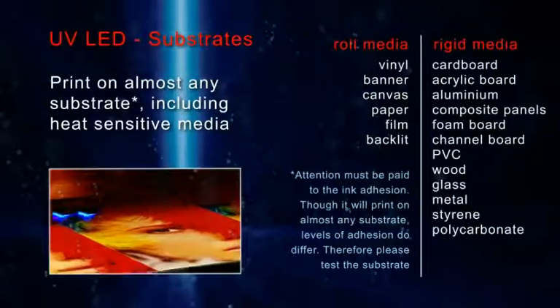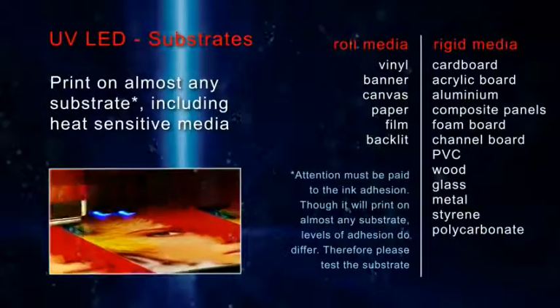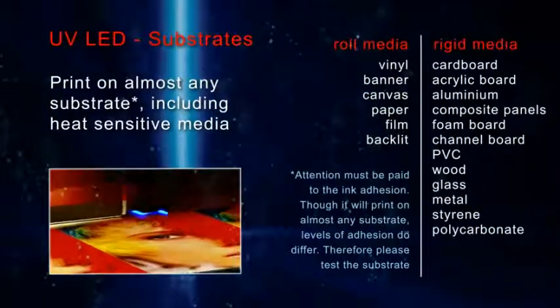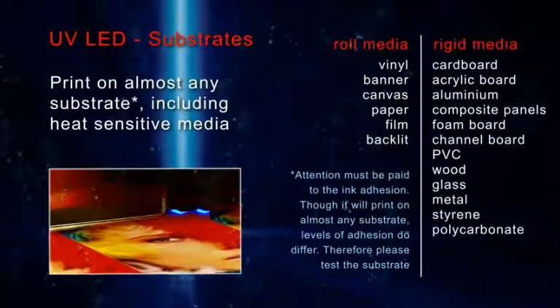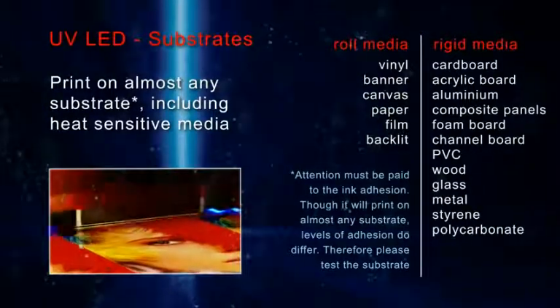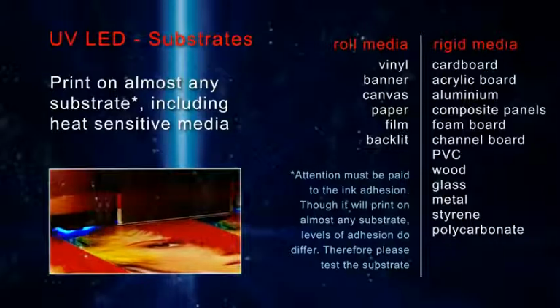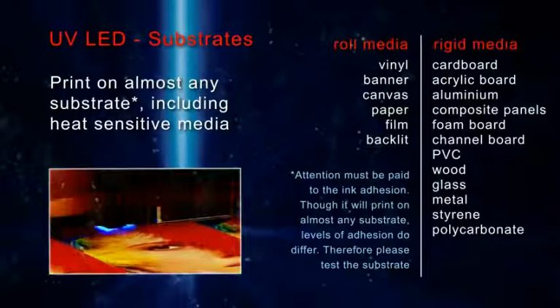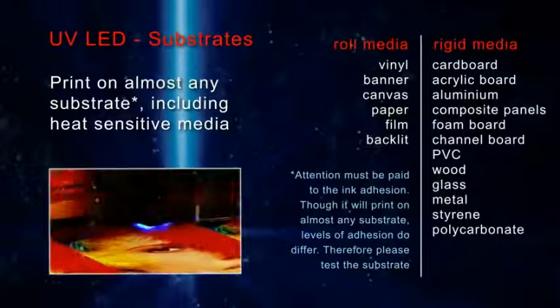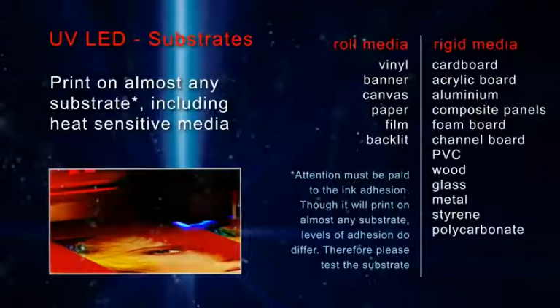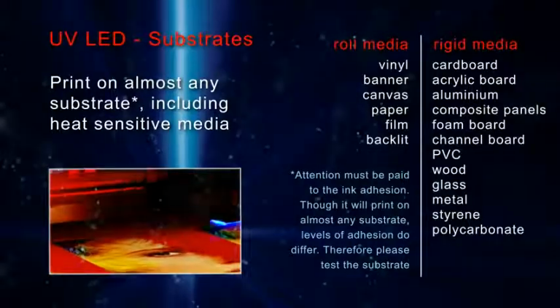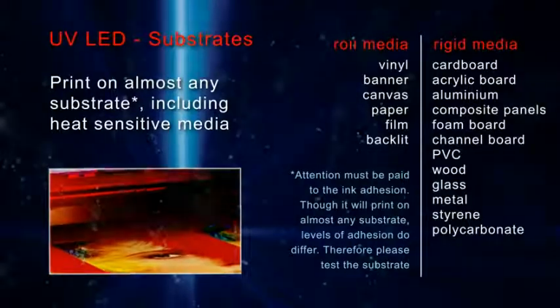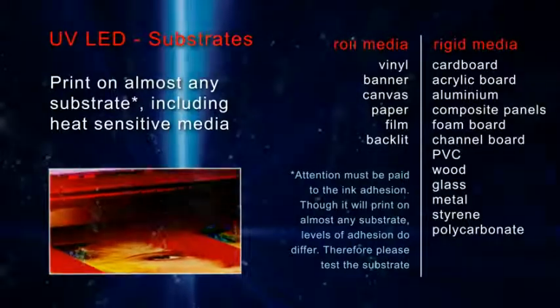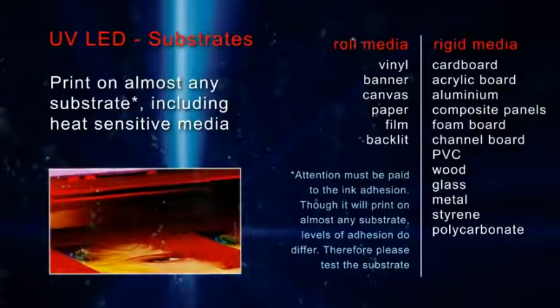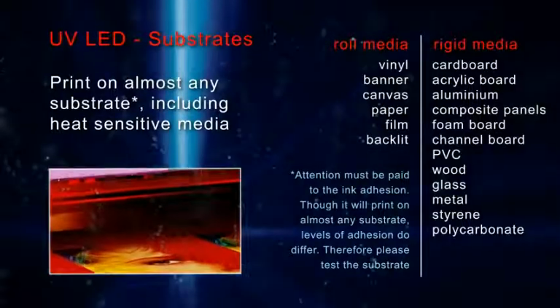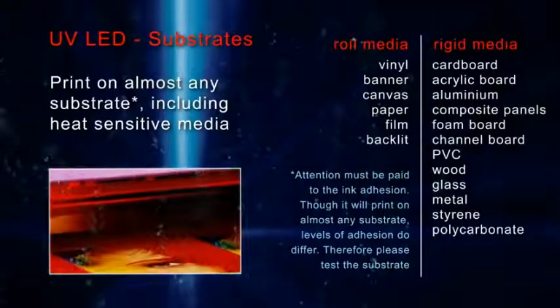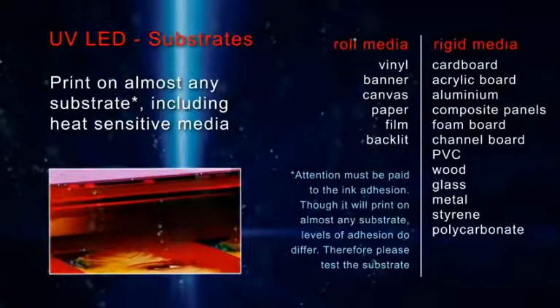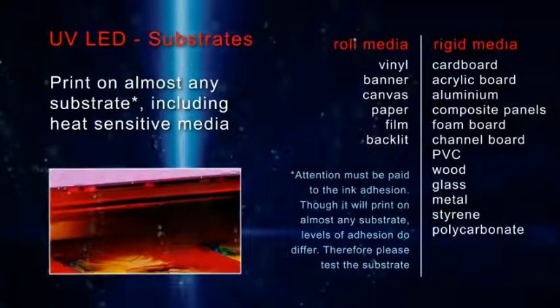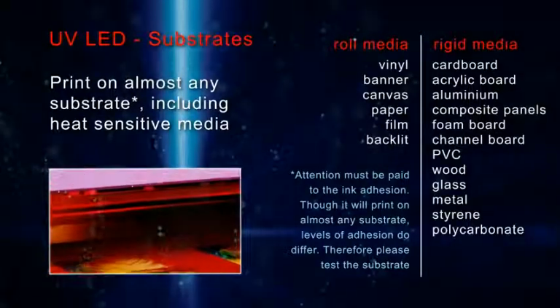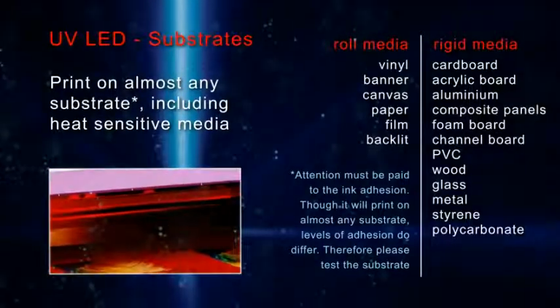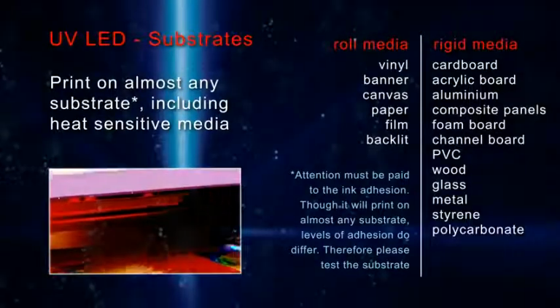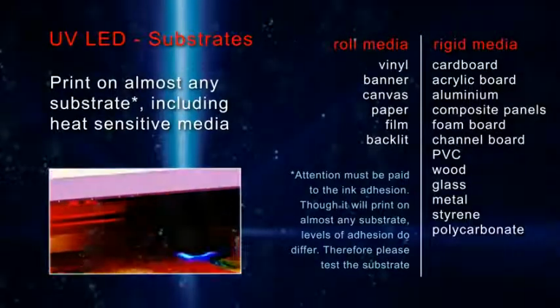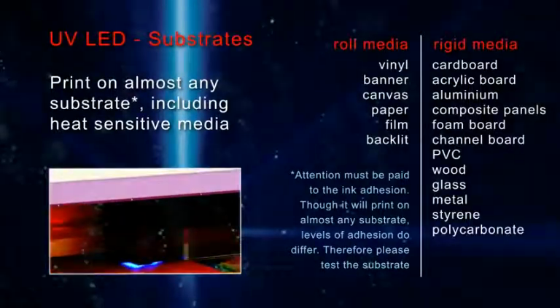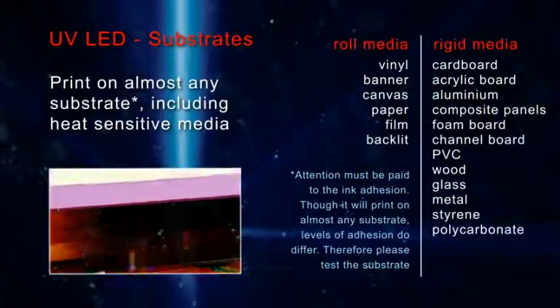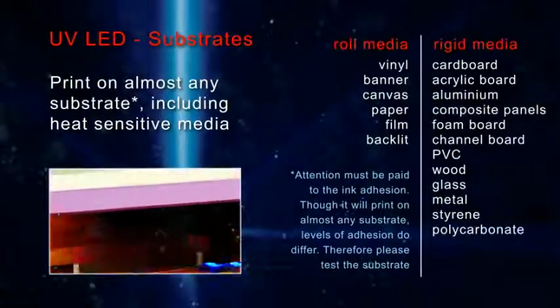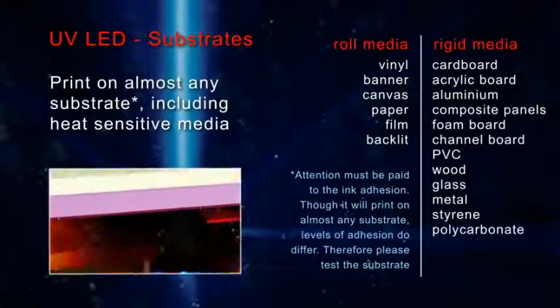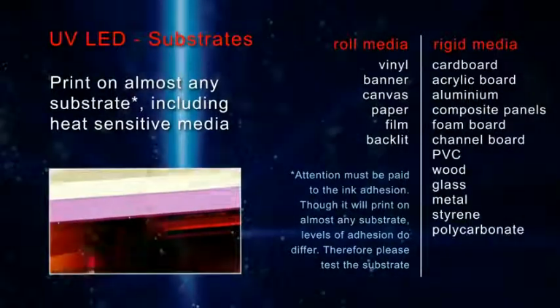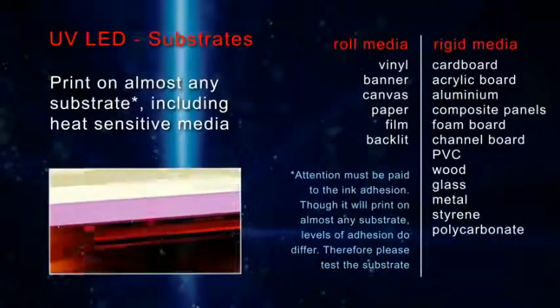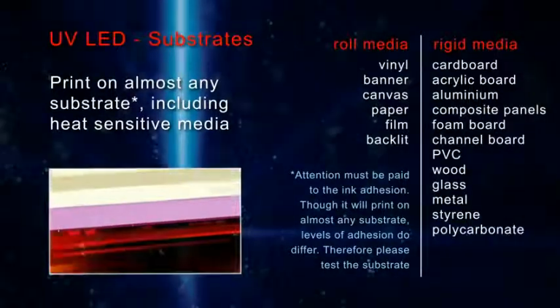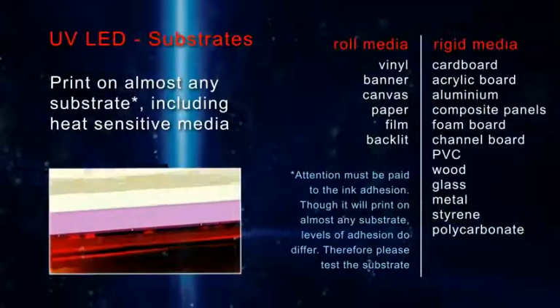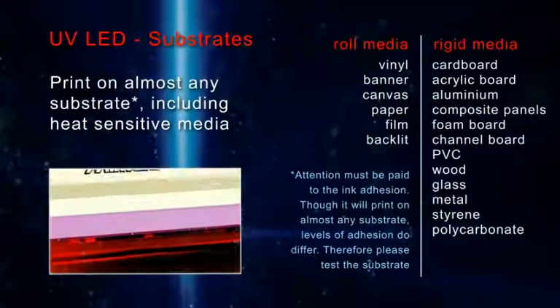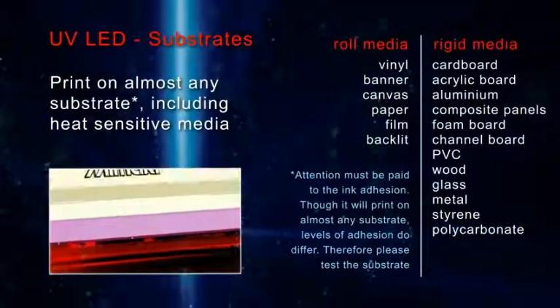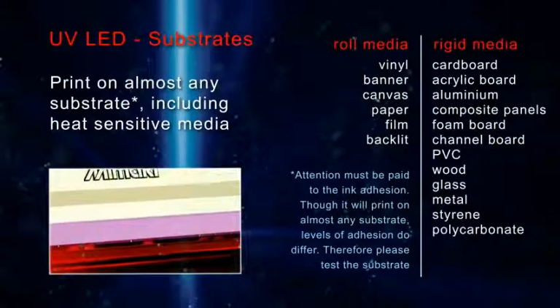Attention must be paid to ink adhesion. Although UV LED will print on almost any substrate, levels of adhesion do differ. Therefore, please test the substrate in advance.